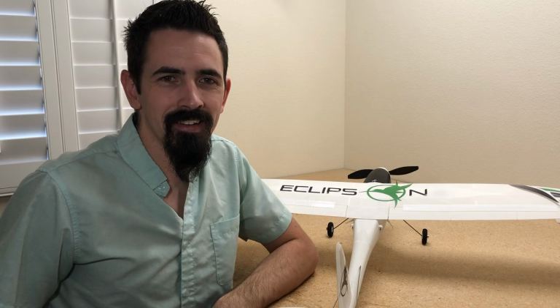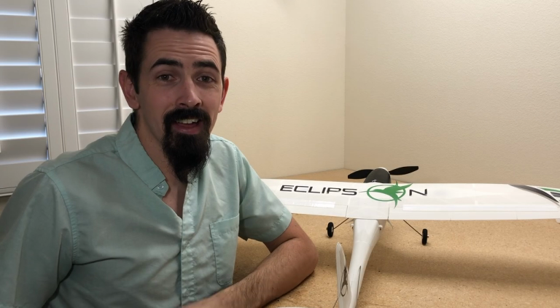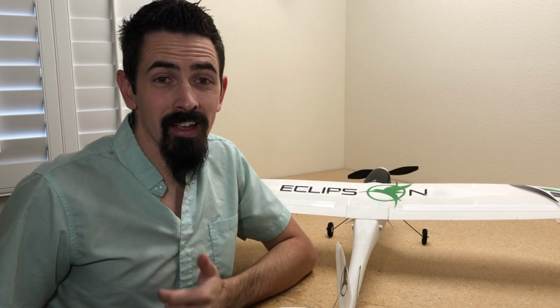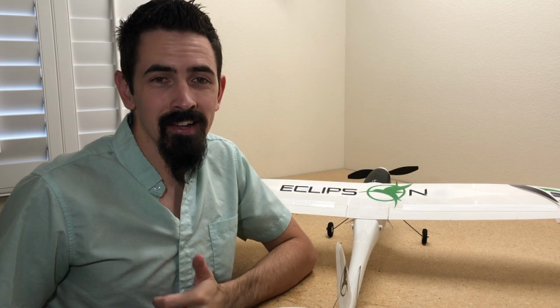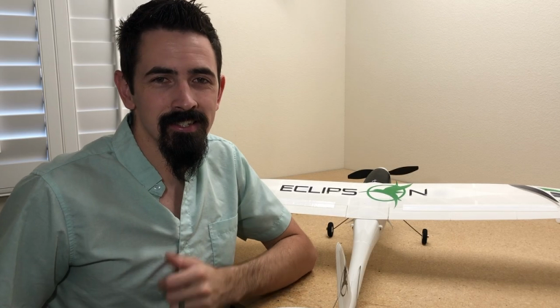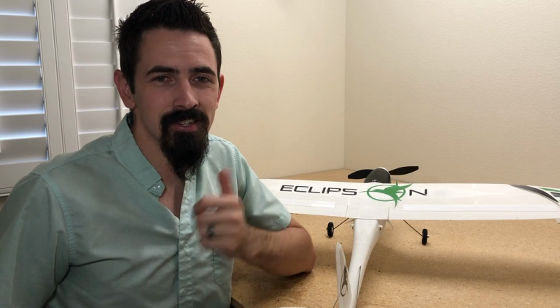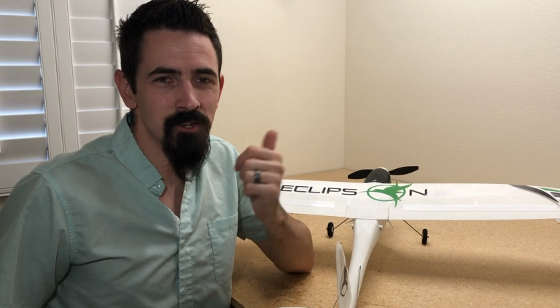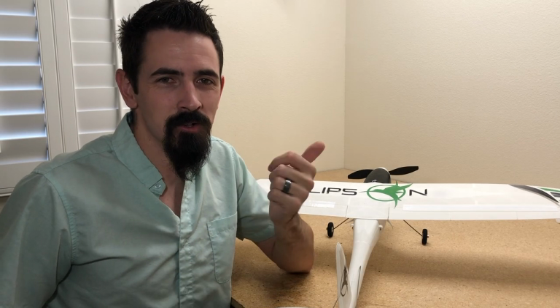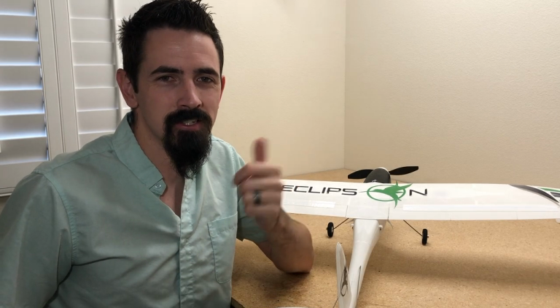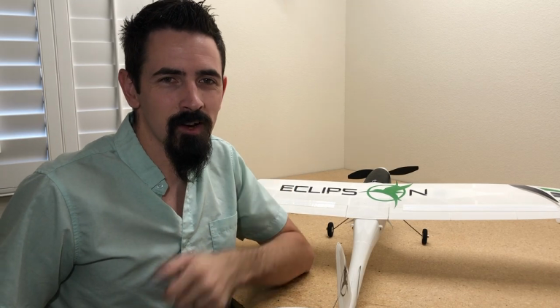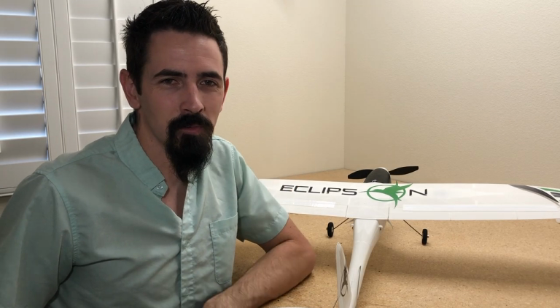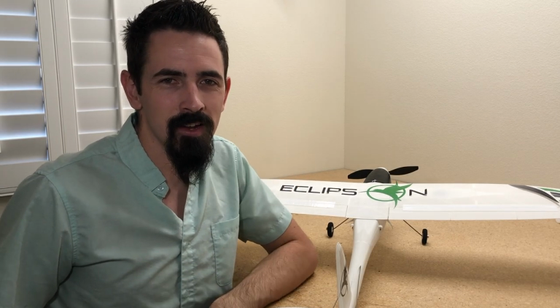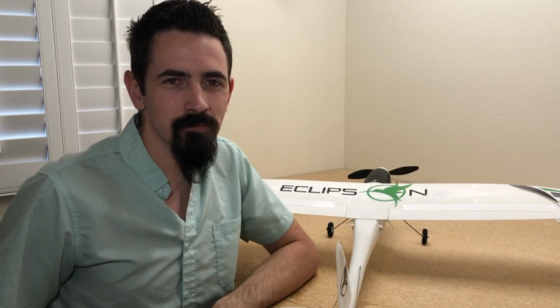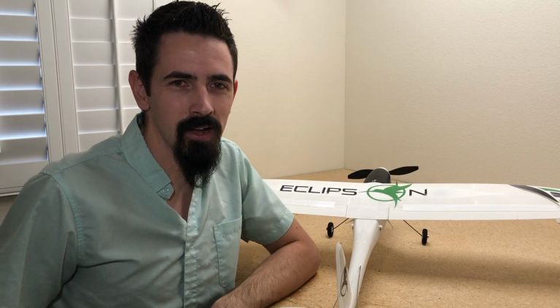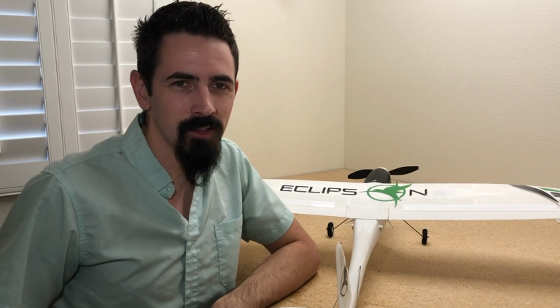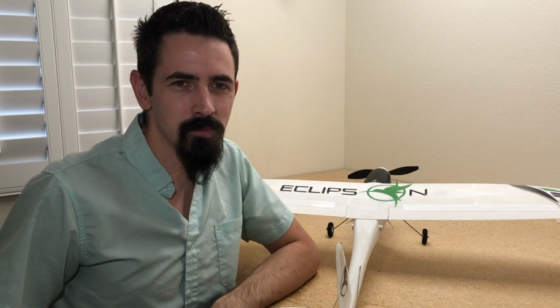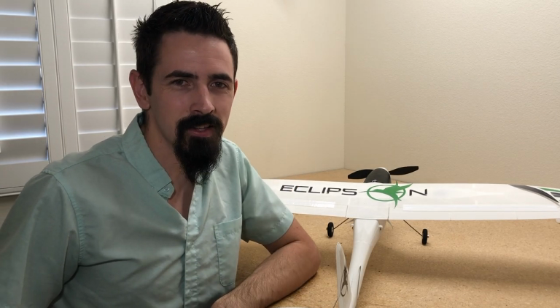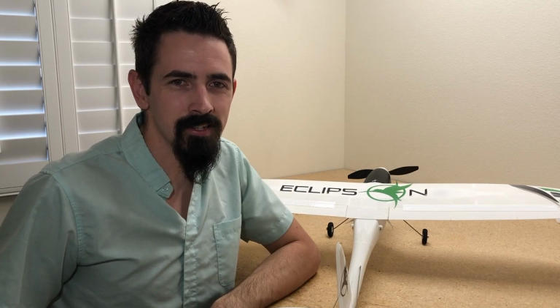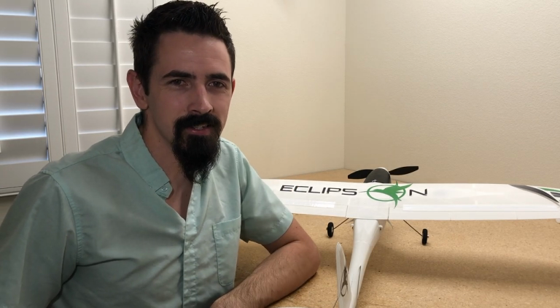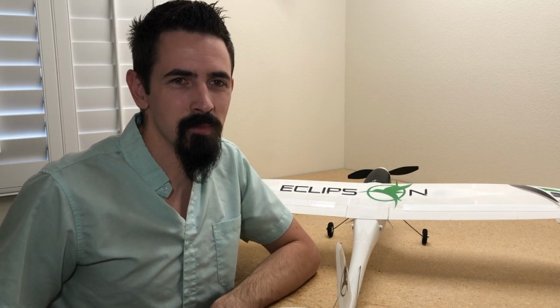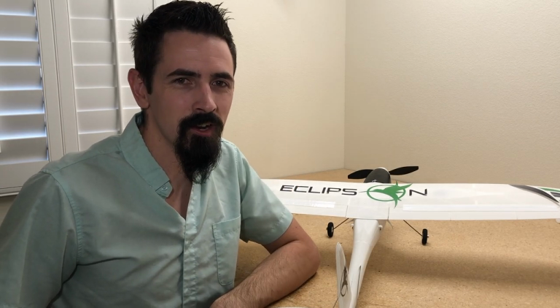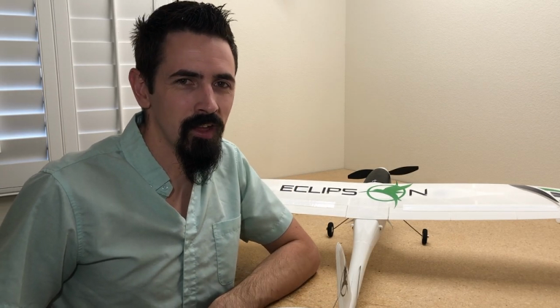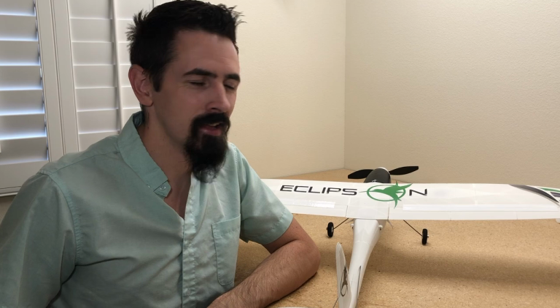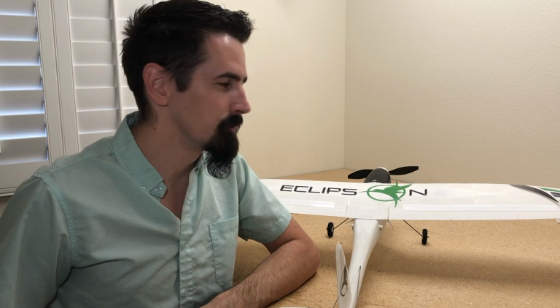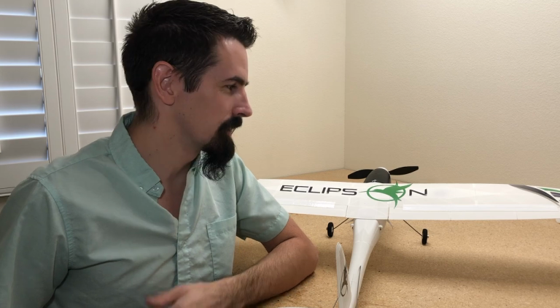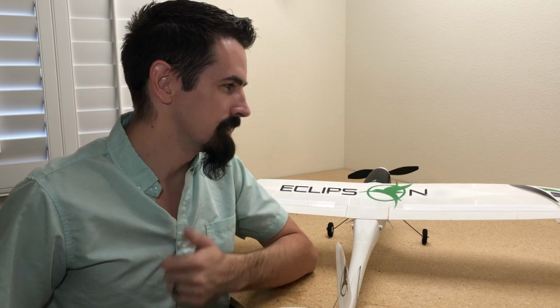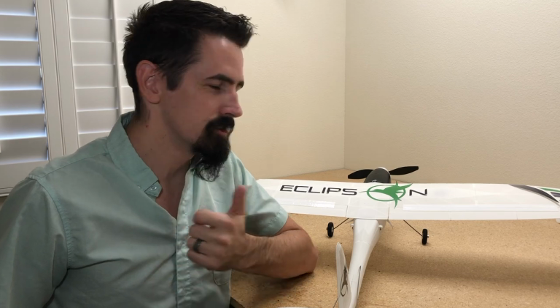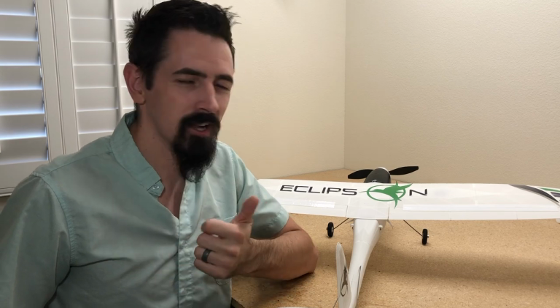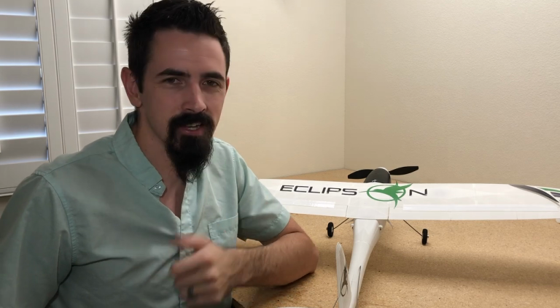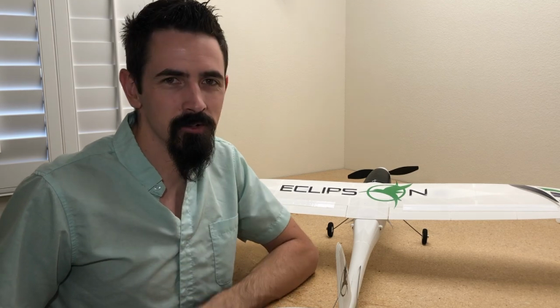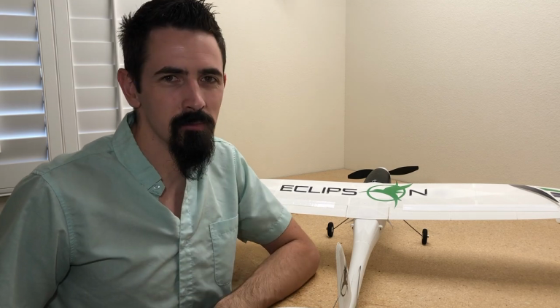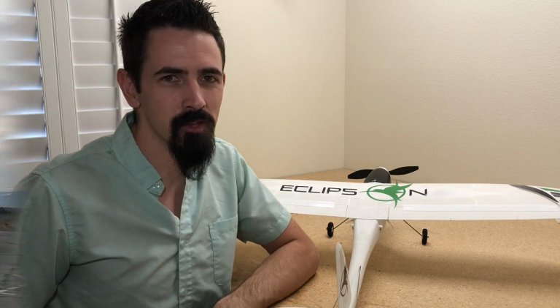Hey guys, this is the newest airplane by Eclipson. This is the Model A. We're going to show you guys how to assemble it.